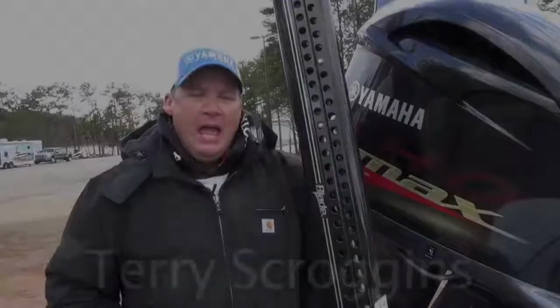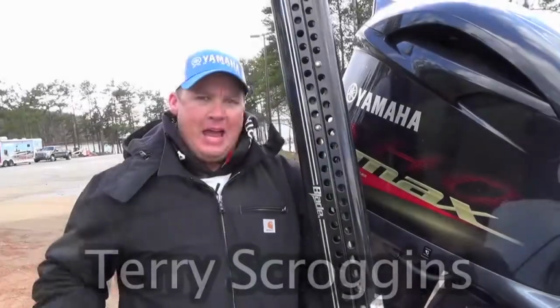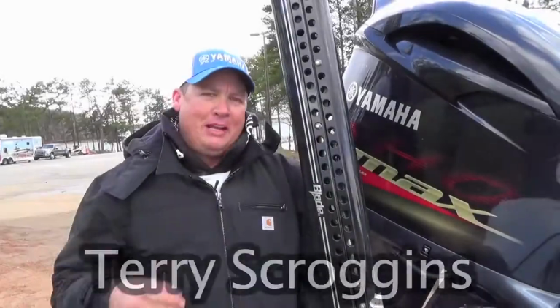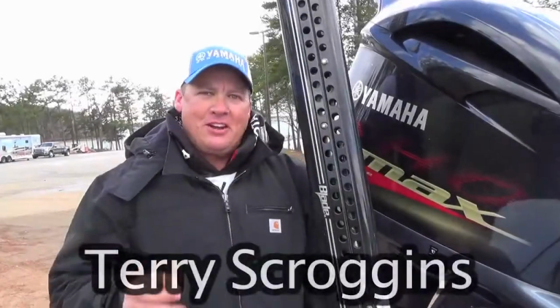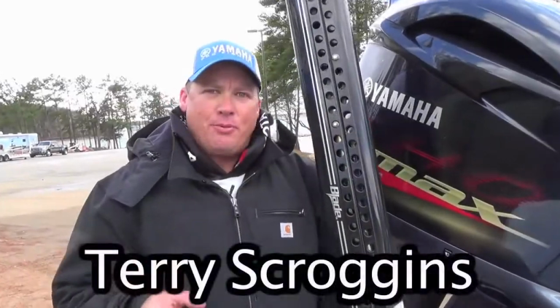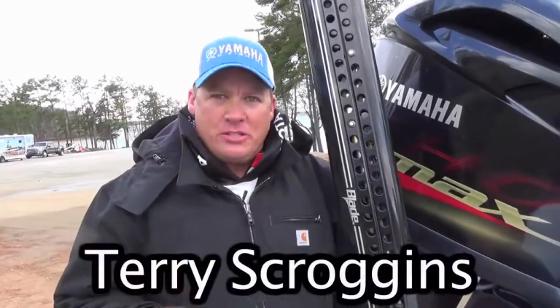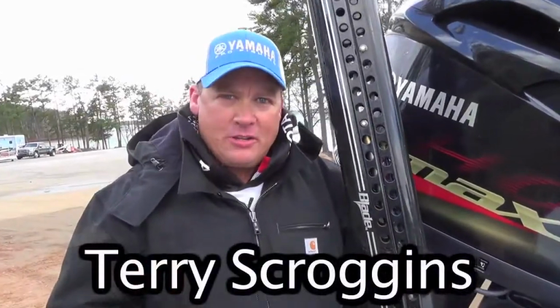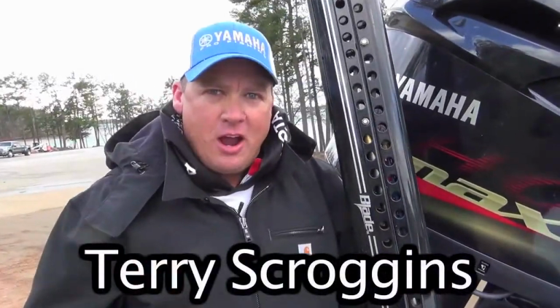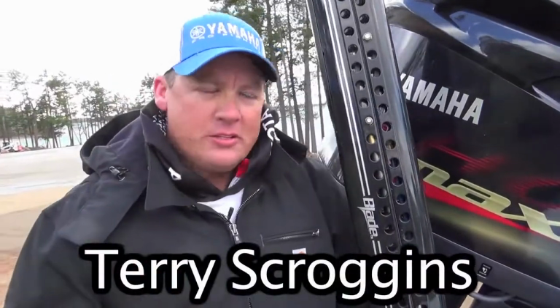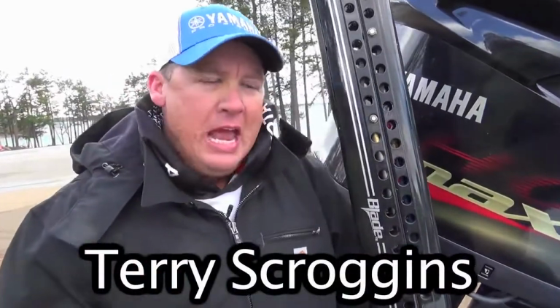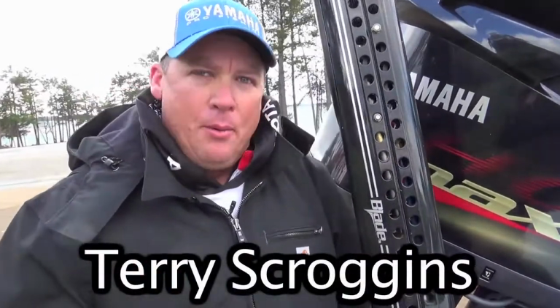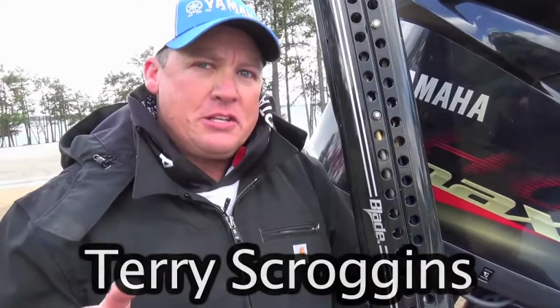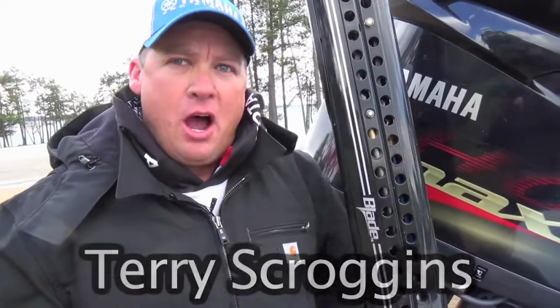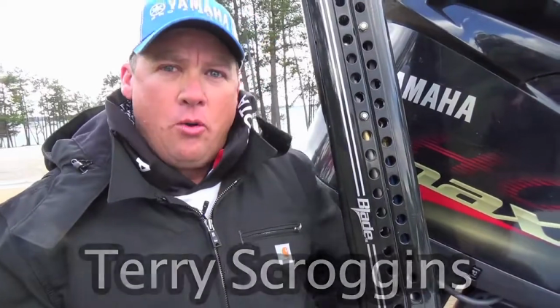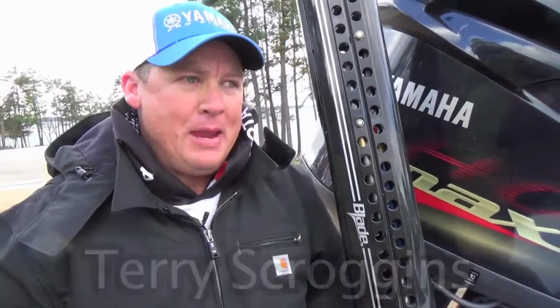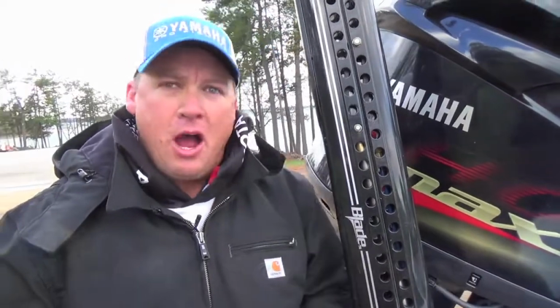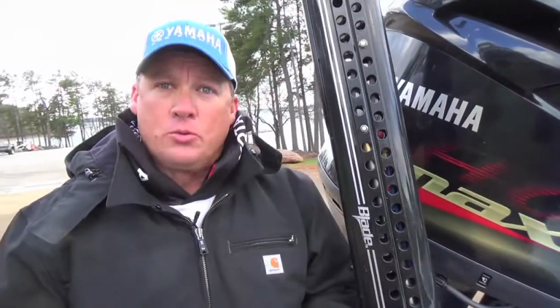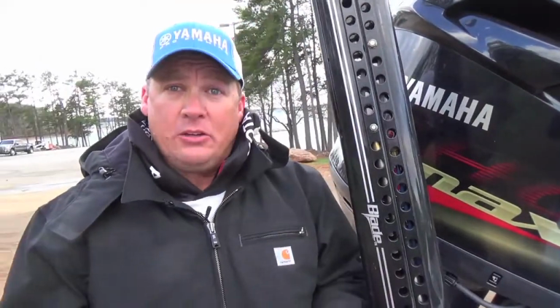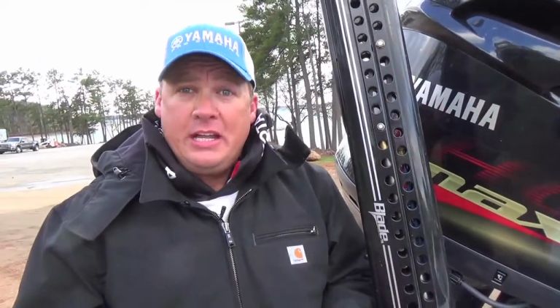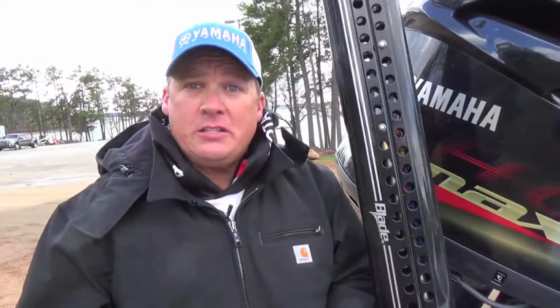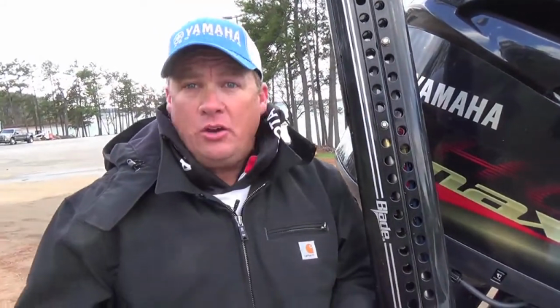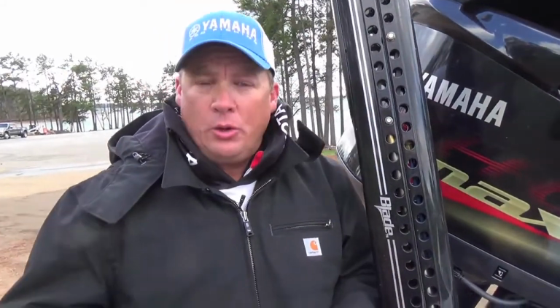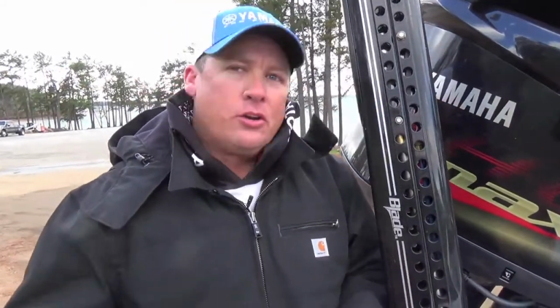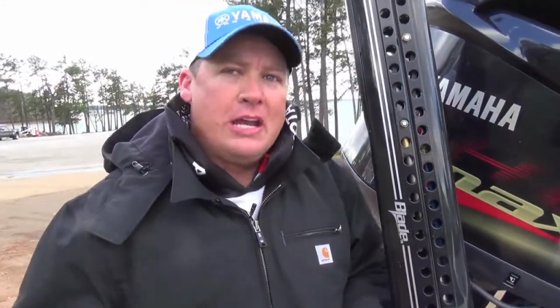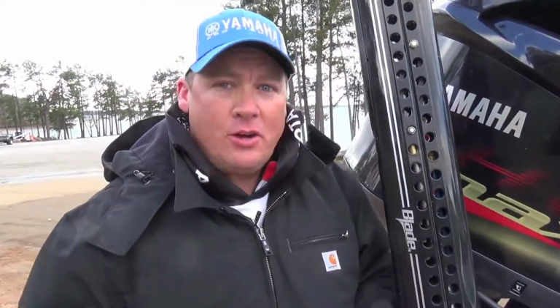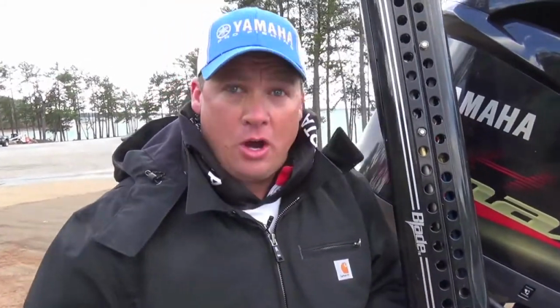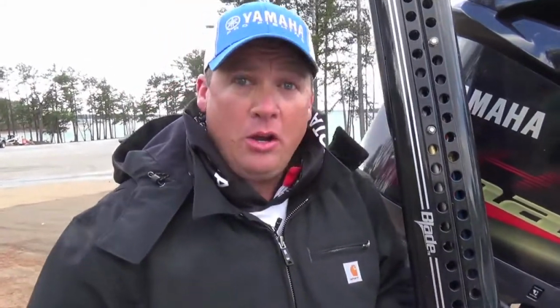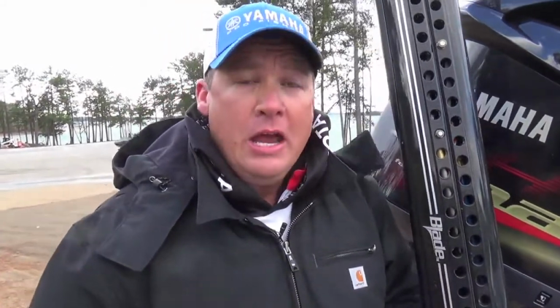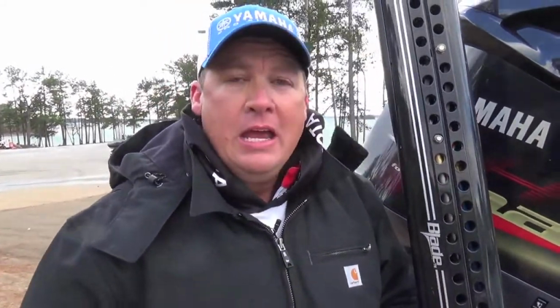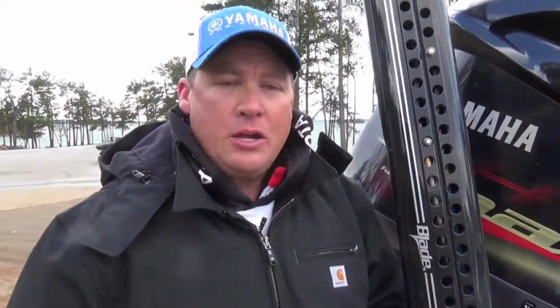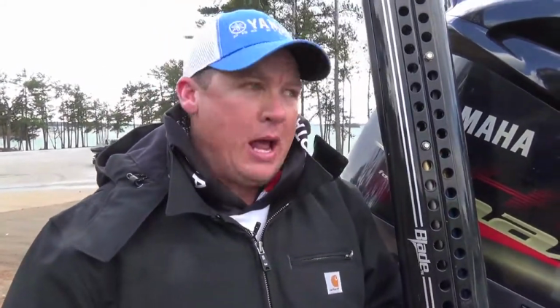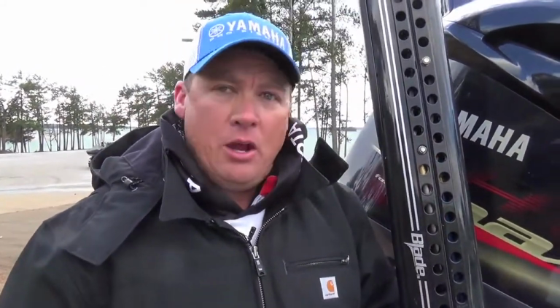Hey, I'm Elite Series Pro Terry Scroggins. And when it's cold — I mean cold — single digits, 20 degrees or cooler, here's what I do.